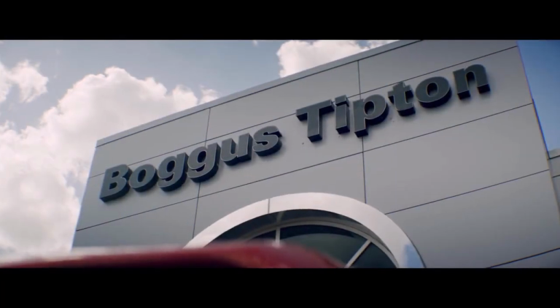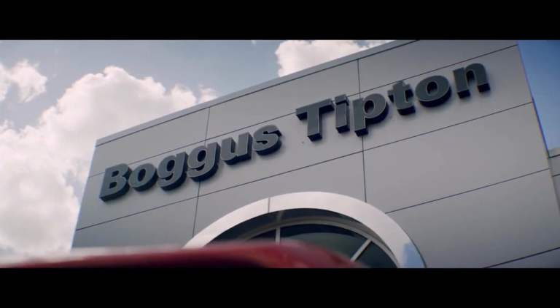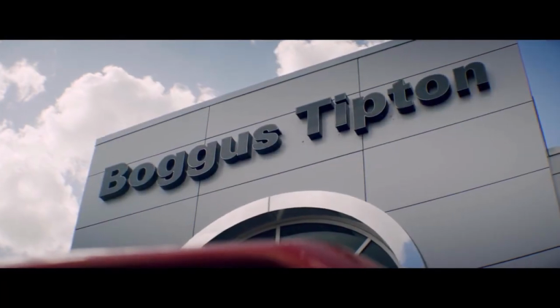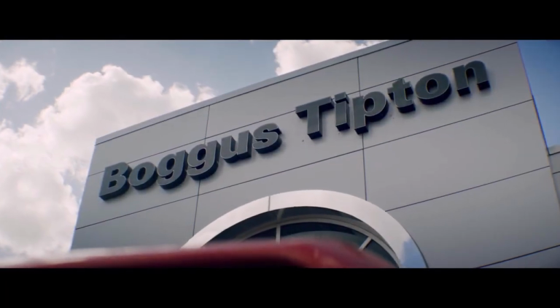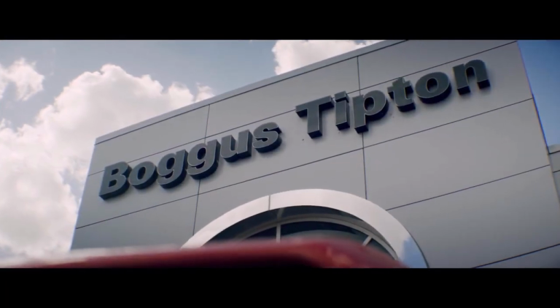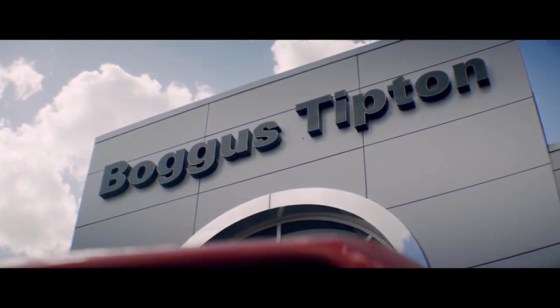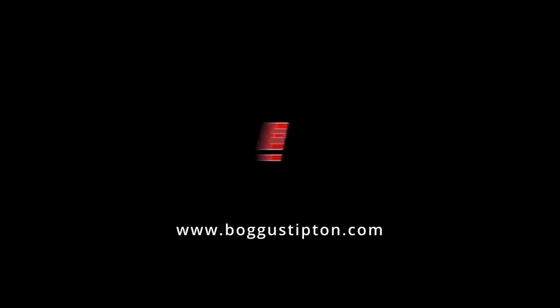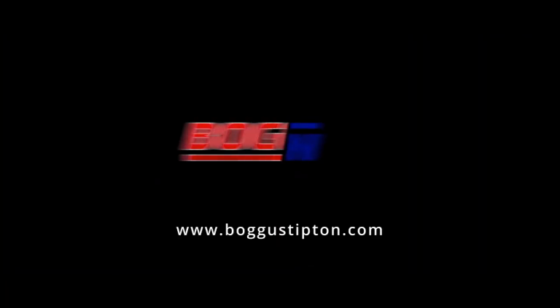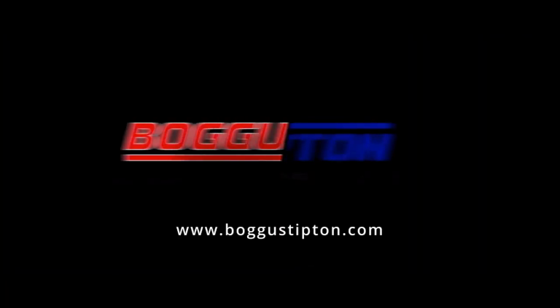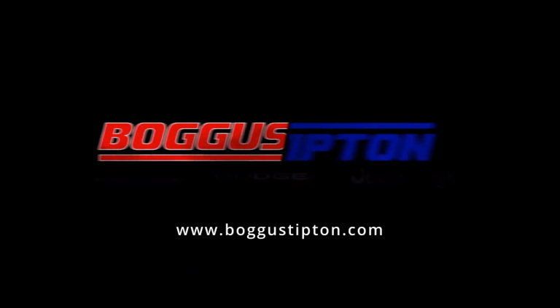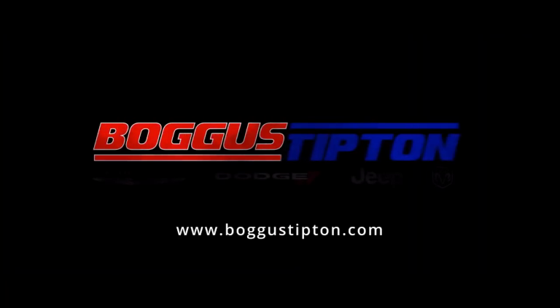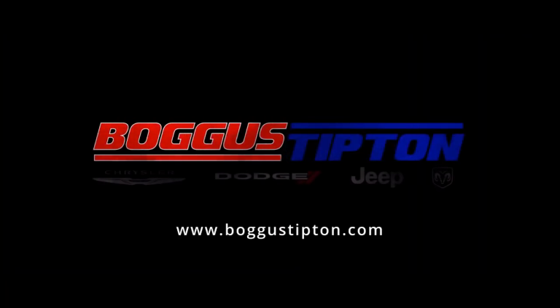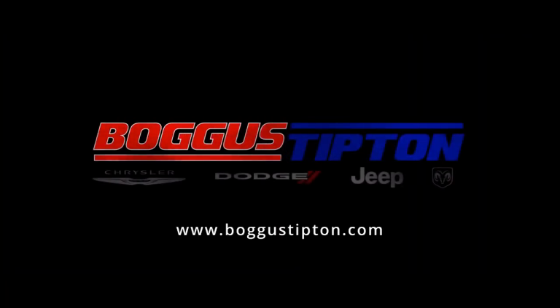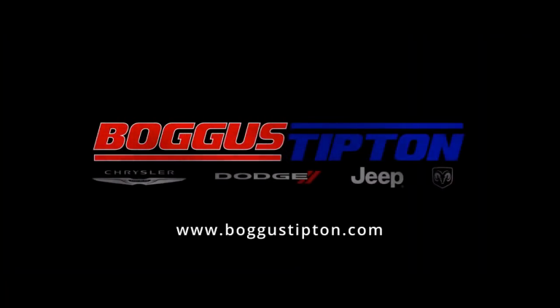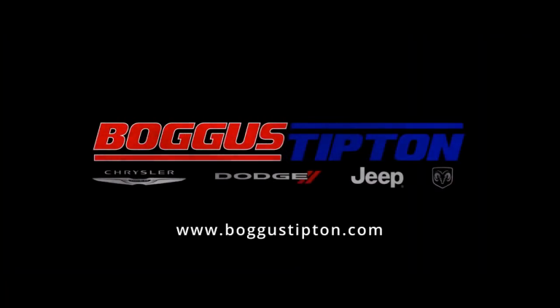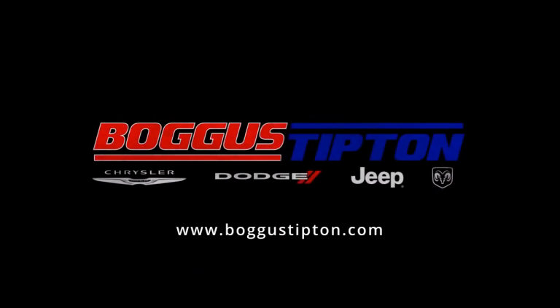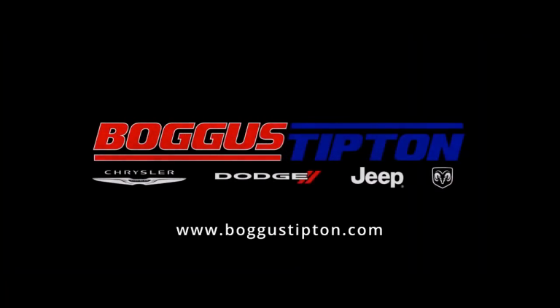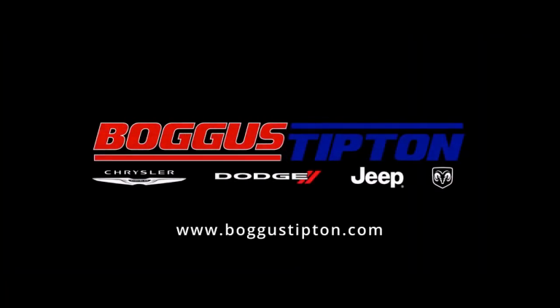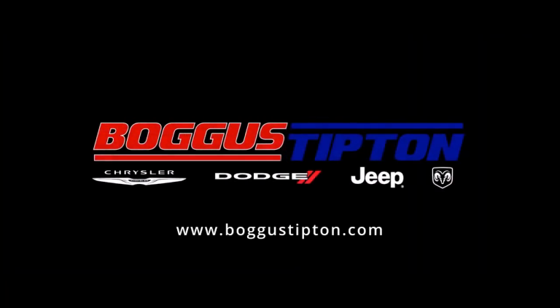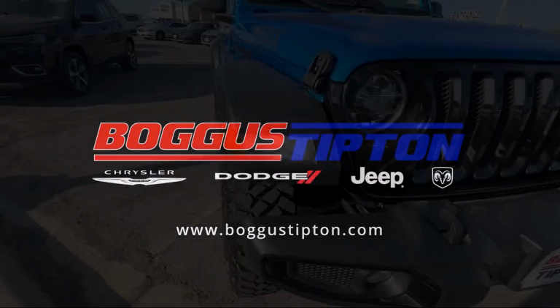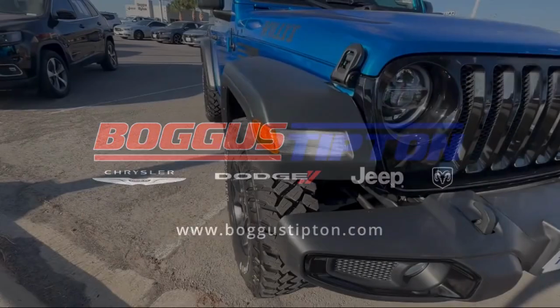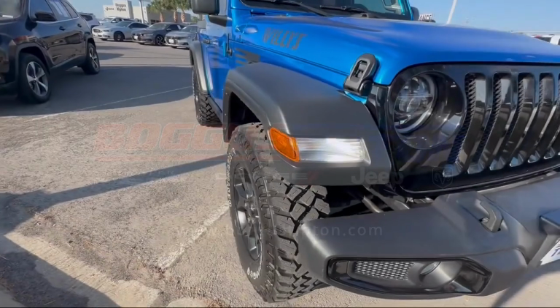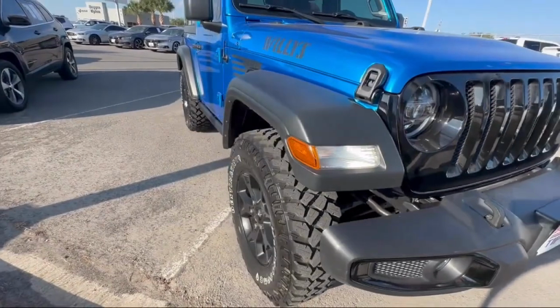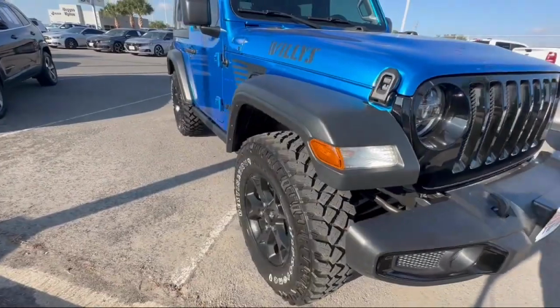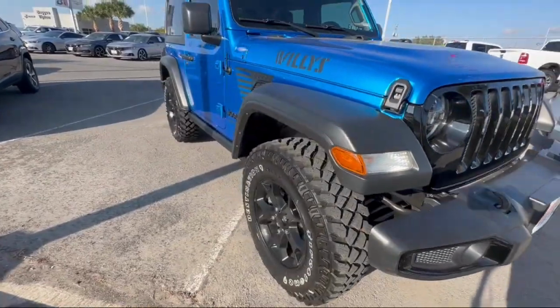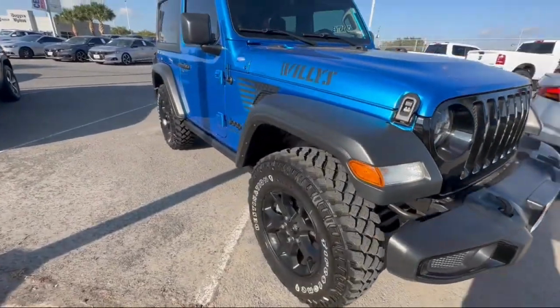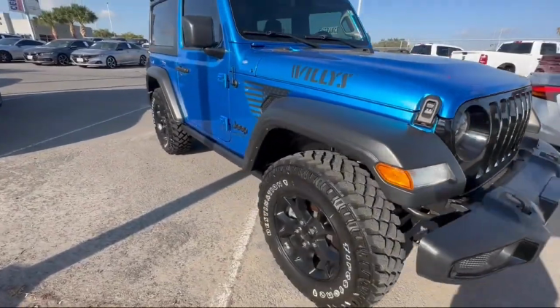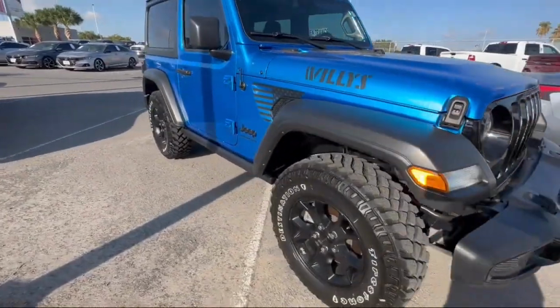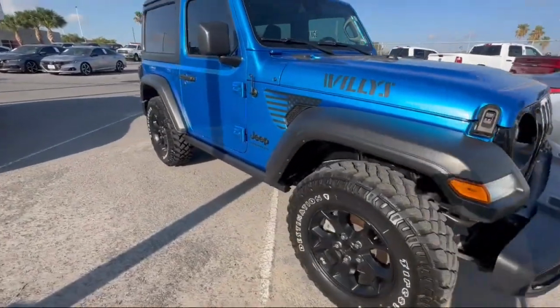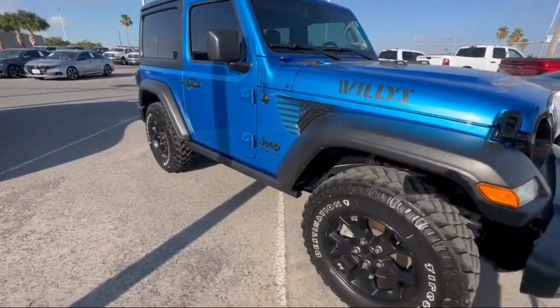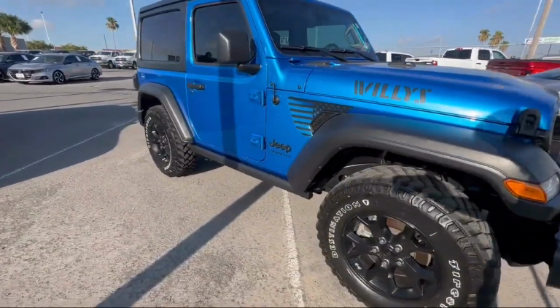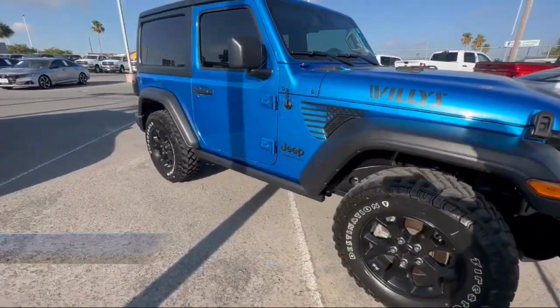Welcome to Bogus Tipton Chrysler Dodge Jeep brand. Here's a look at another one of our great vehicles from our inventory.